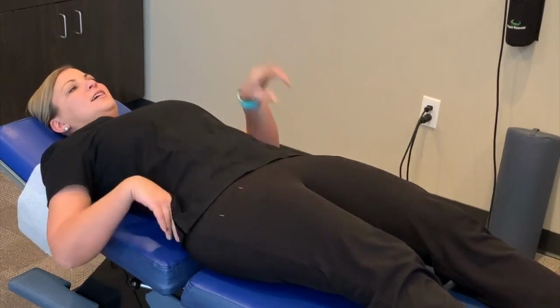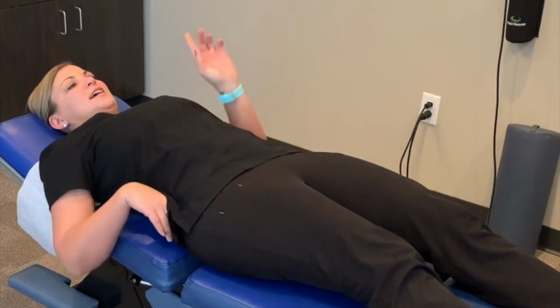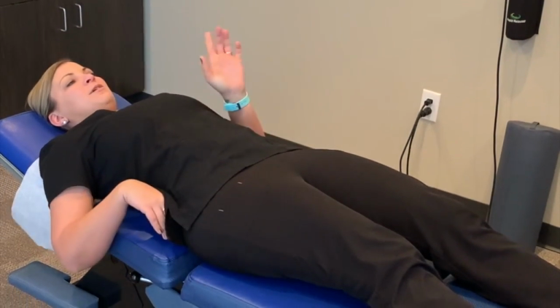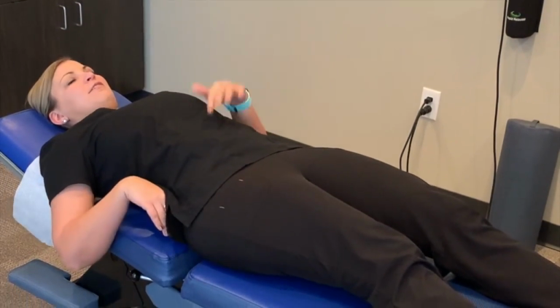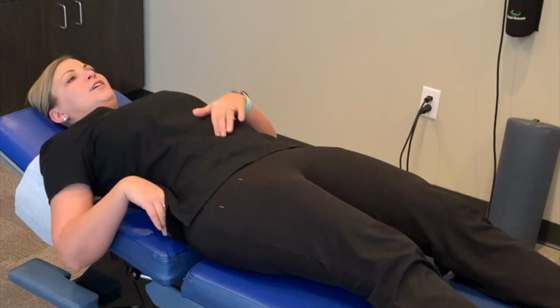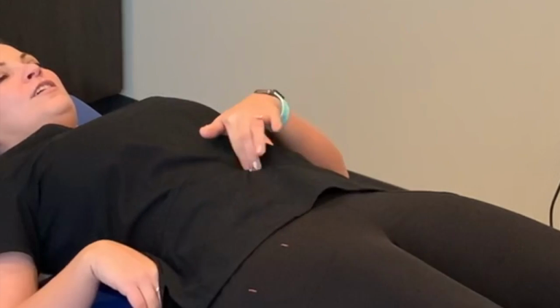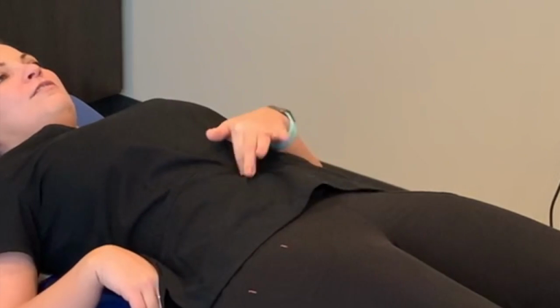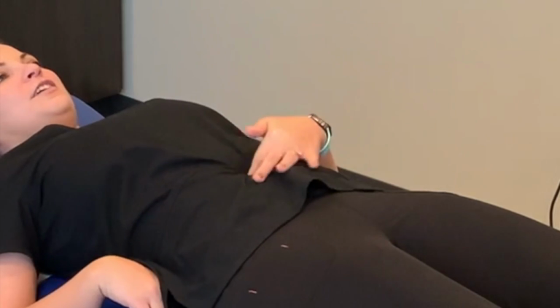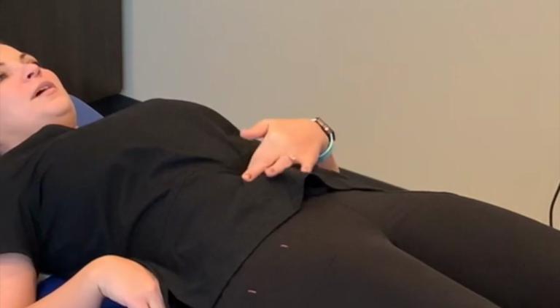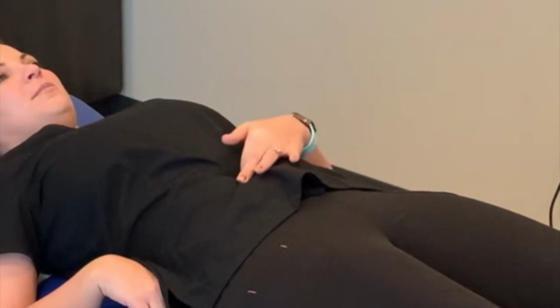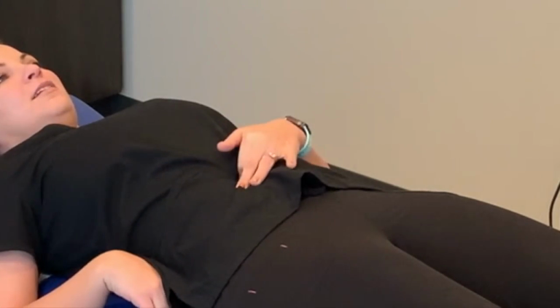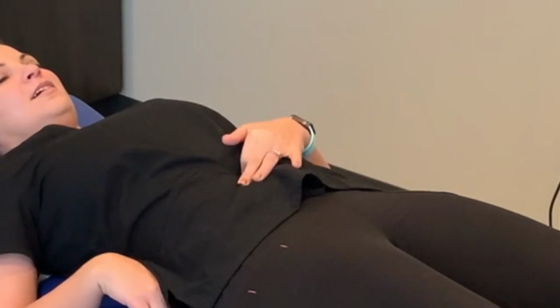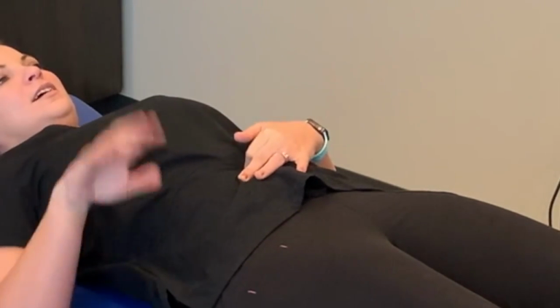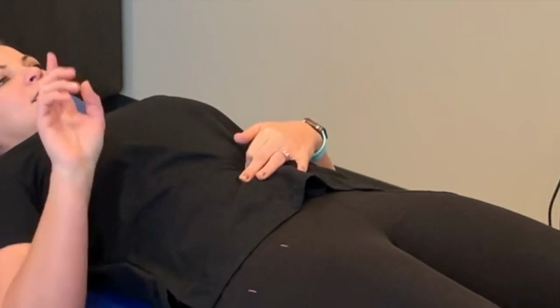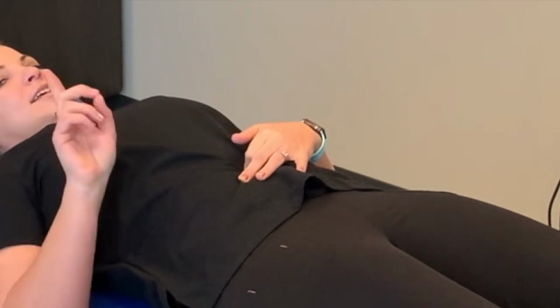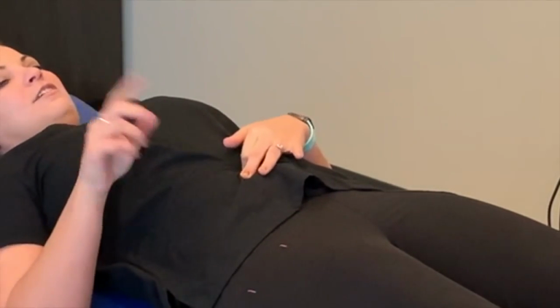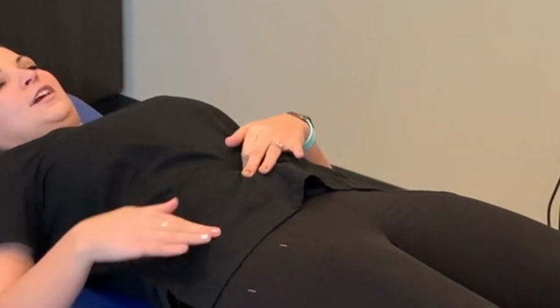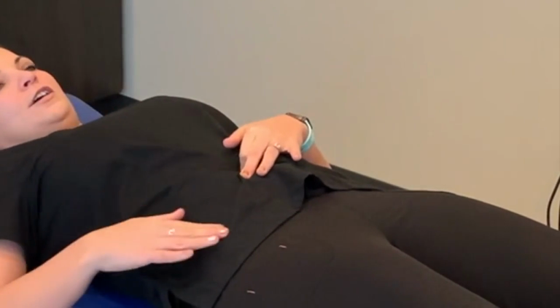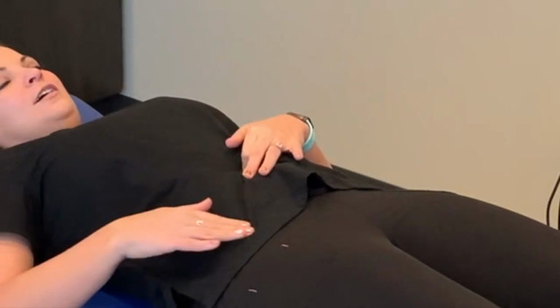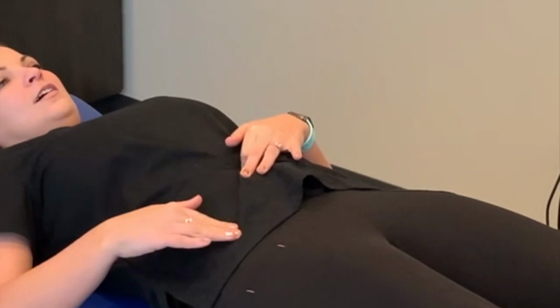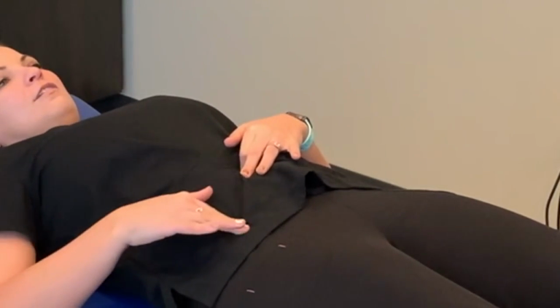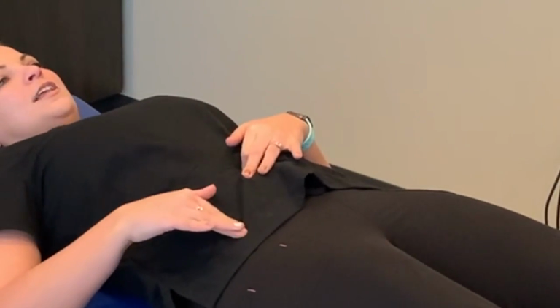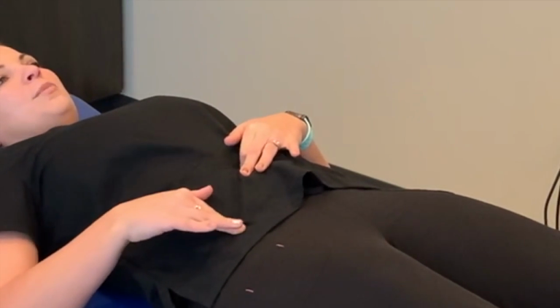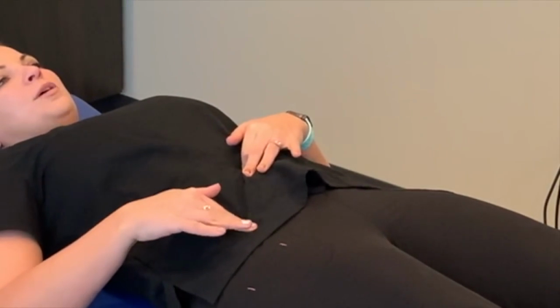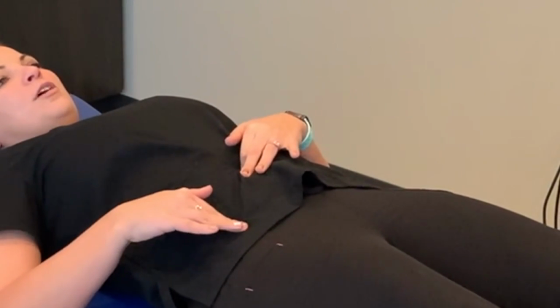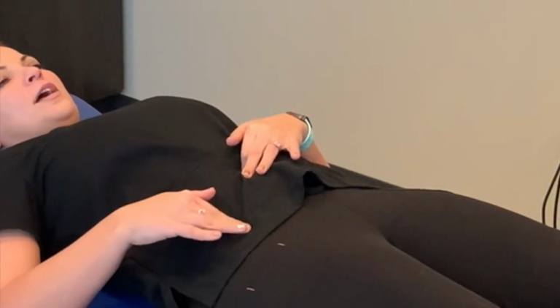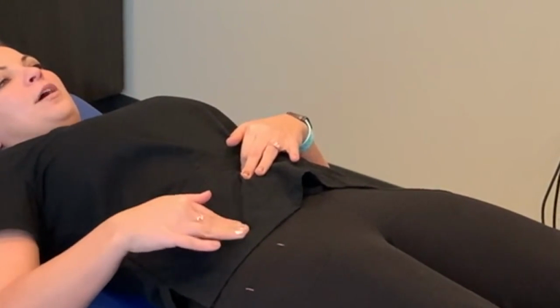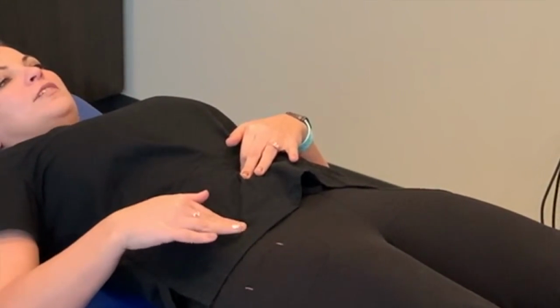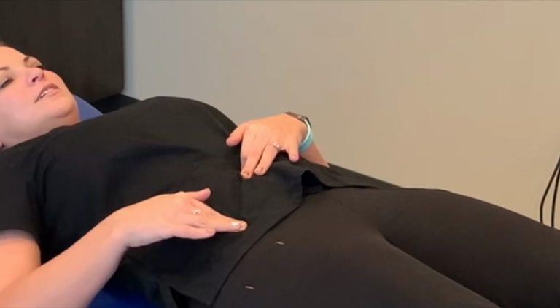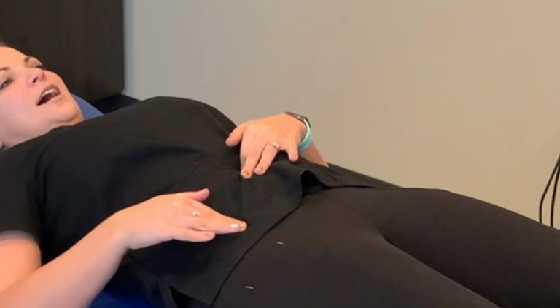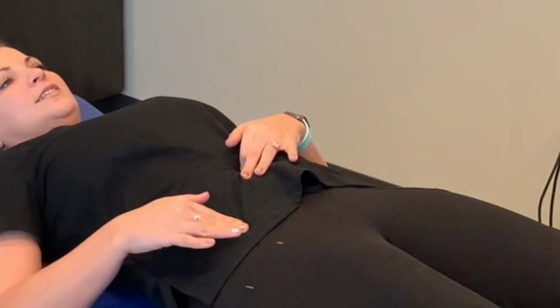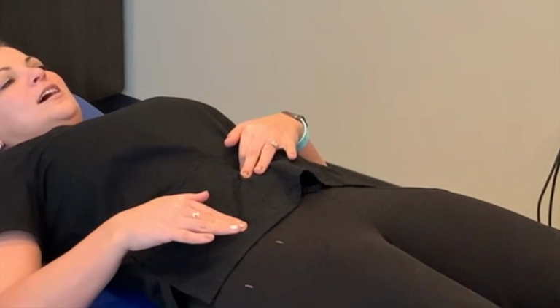Take one finger, find your belly button, take the other finger, find the bony part of that pelvis on the outside.